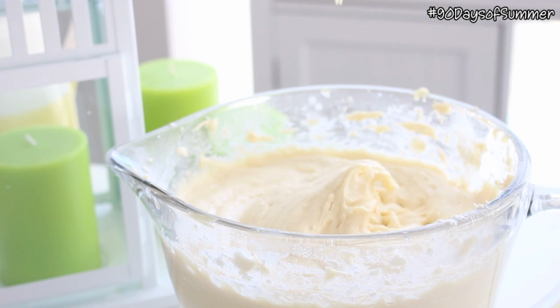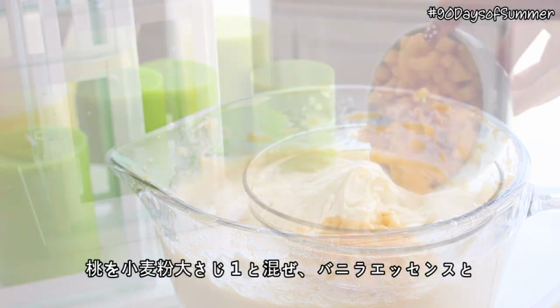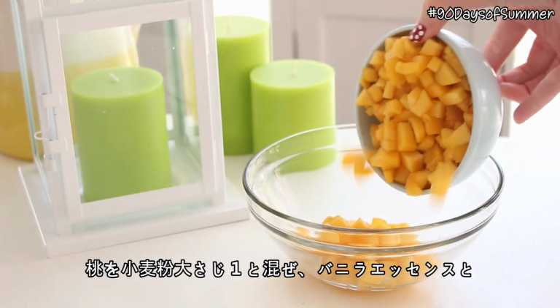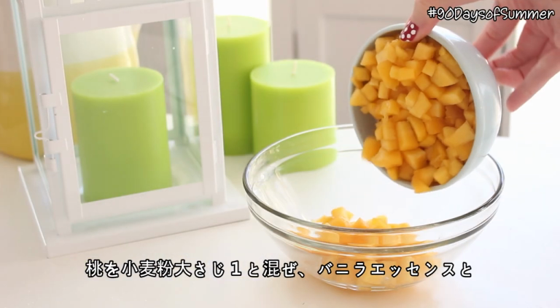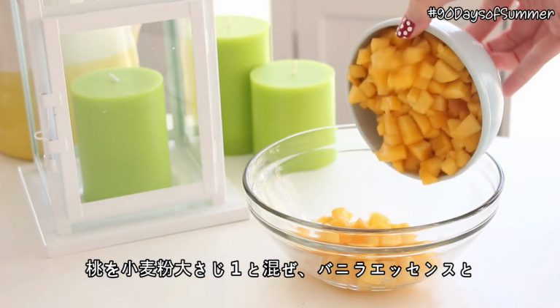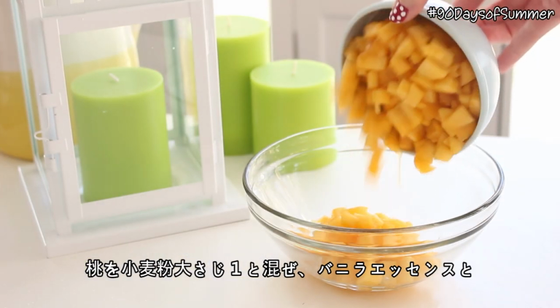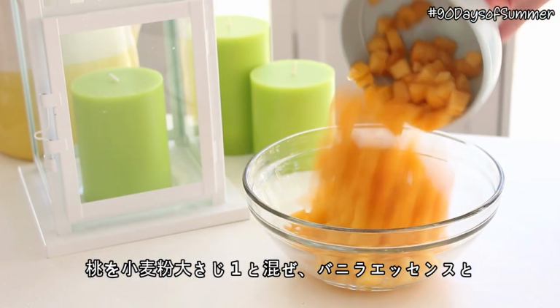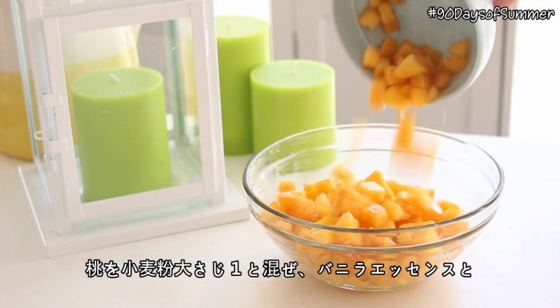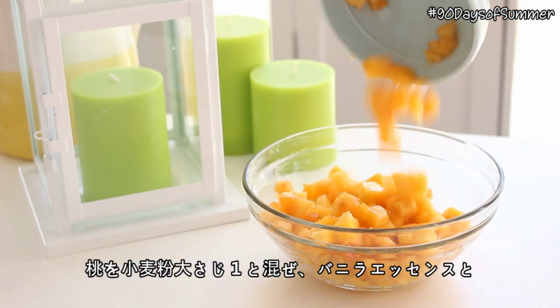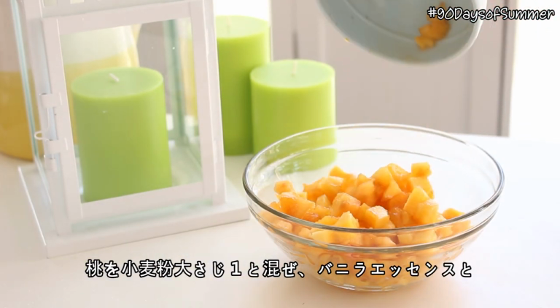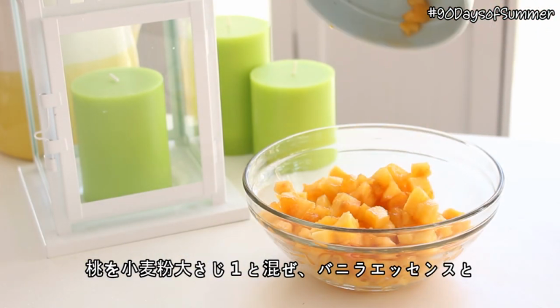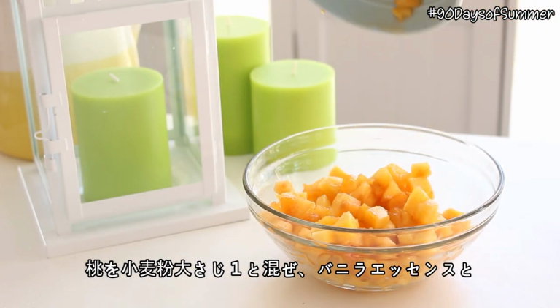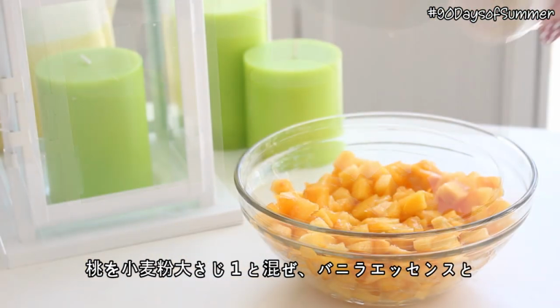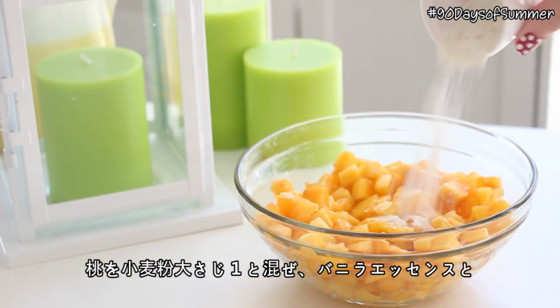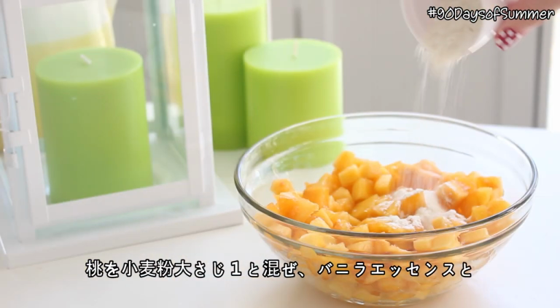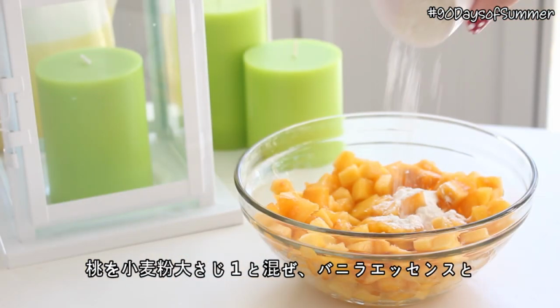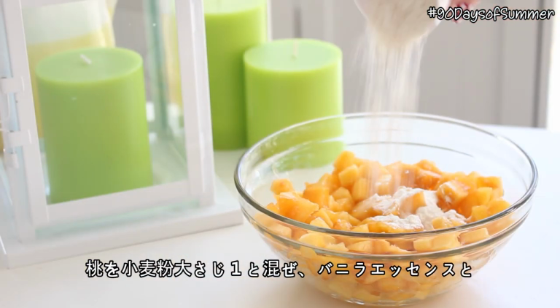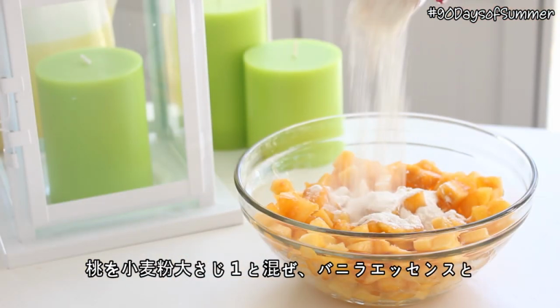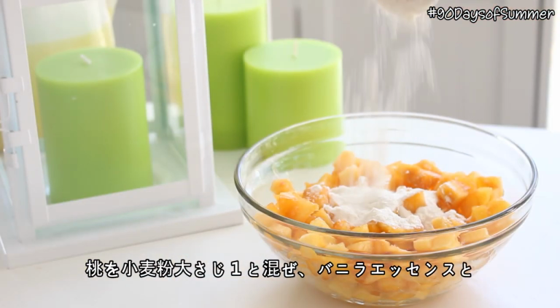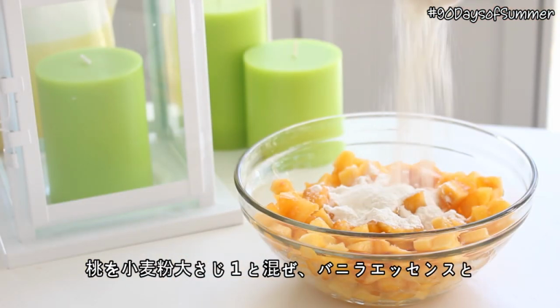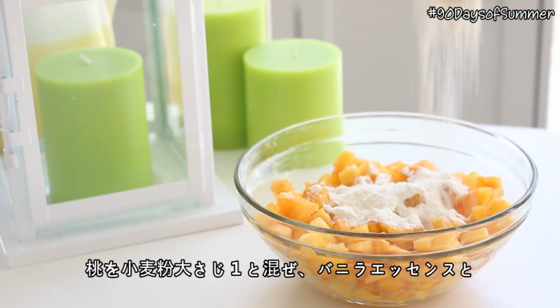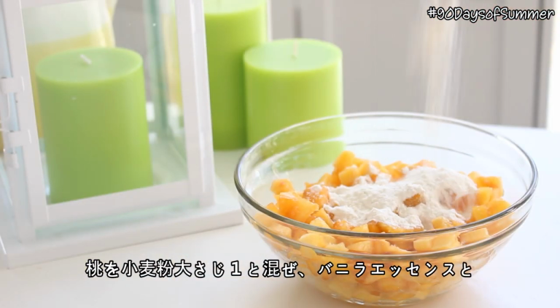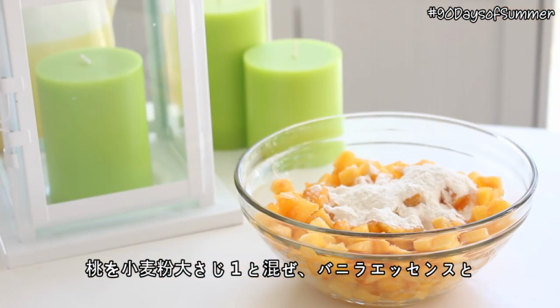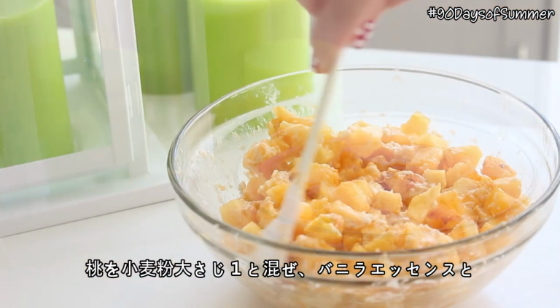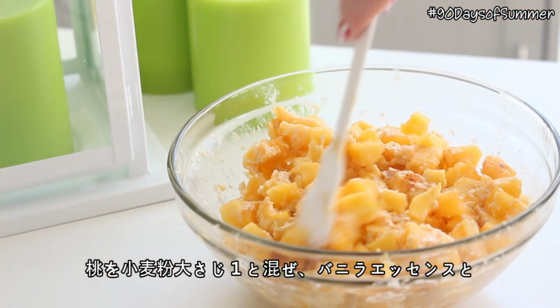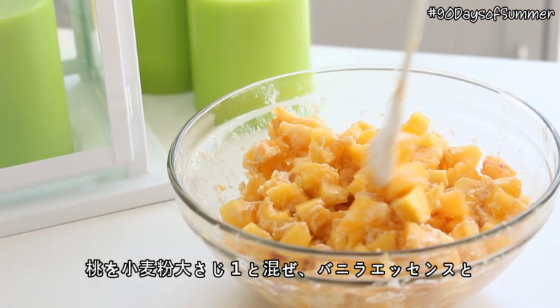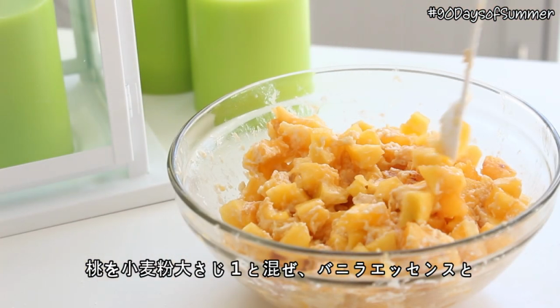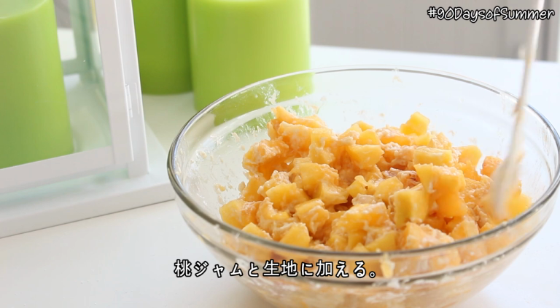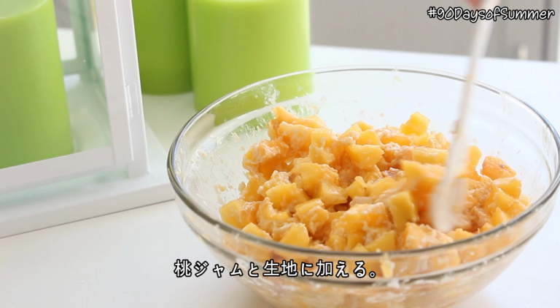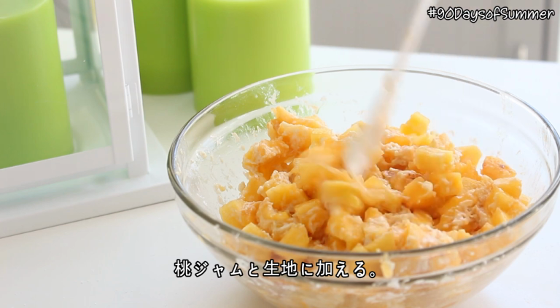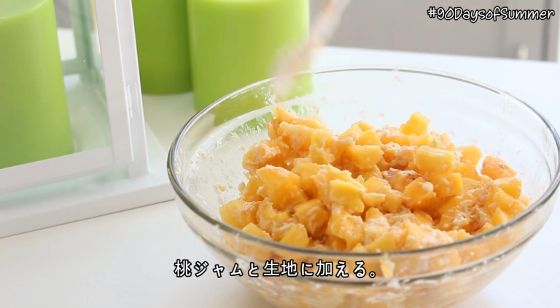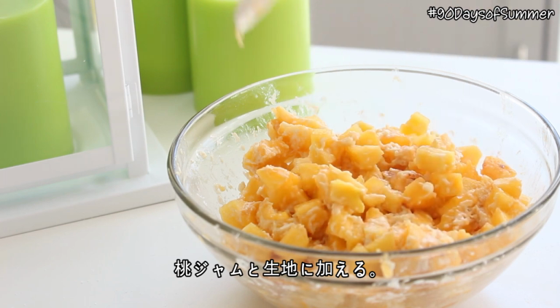Then mix the peaches and one tablespoon of flour together, and add this to the batter along with some vanilla extract and peach jam.